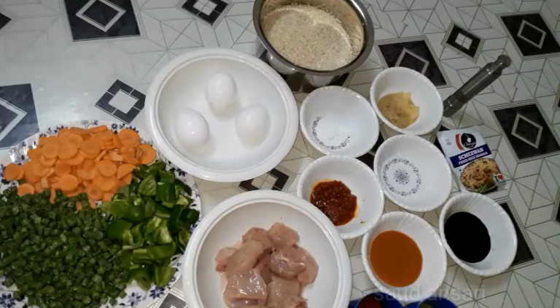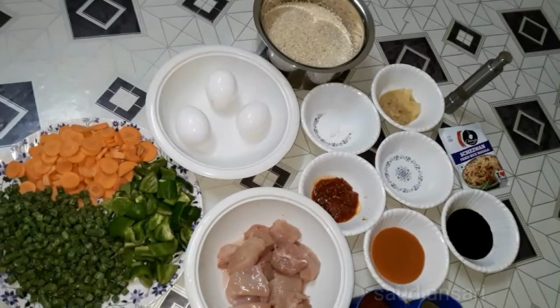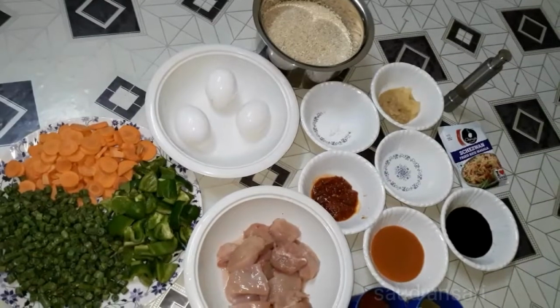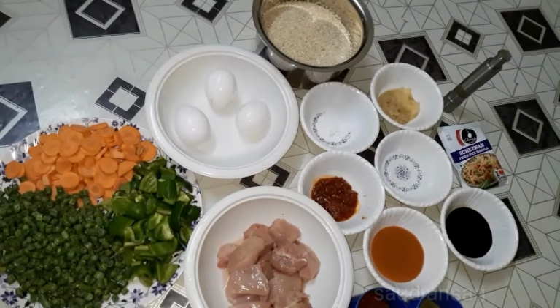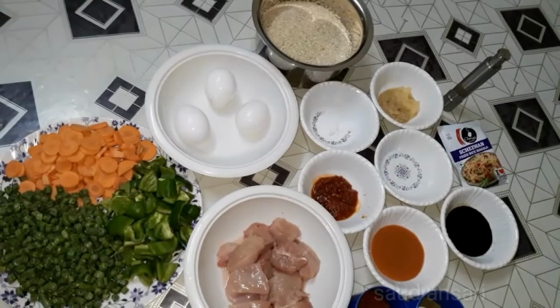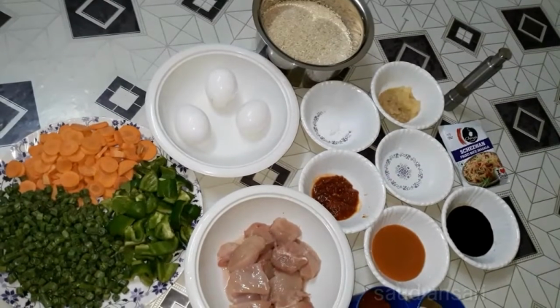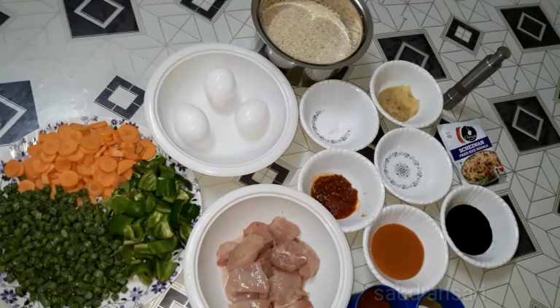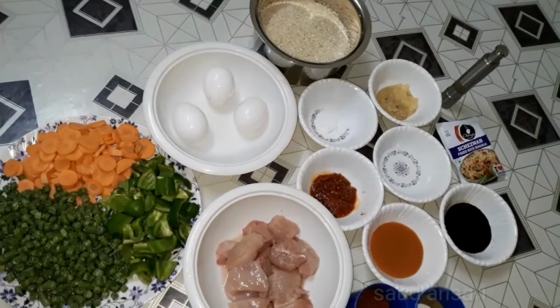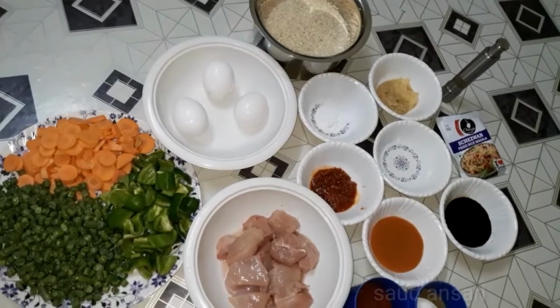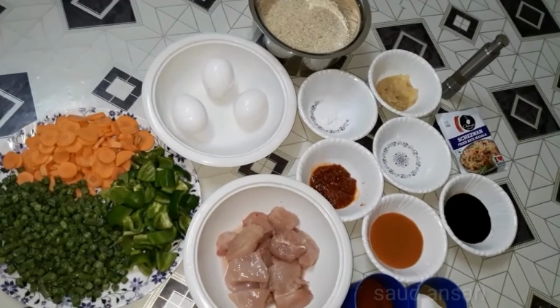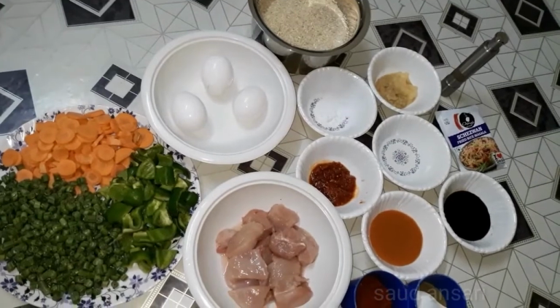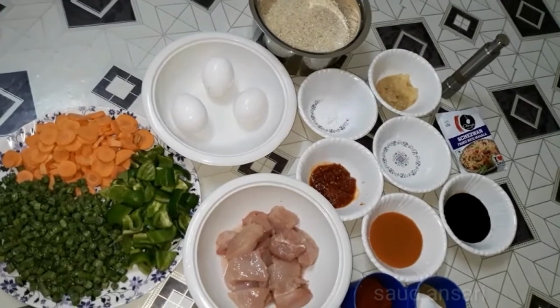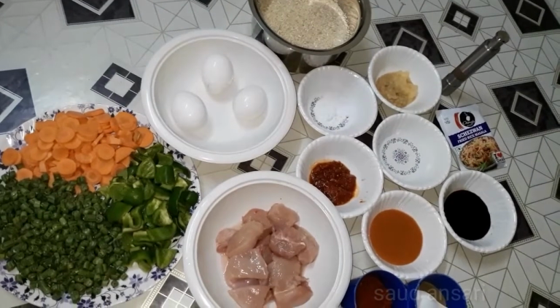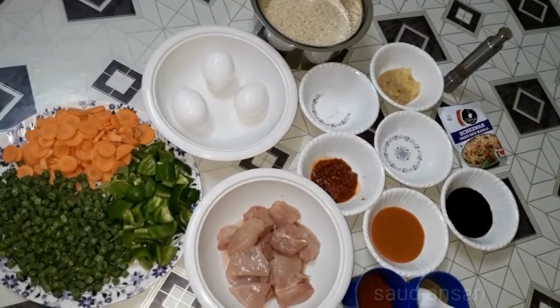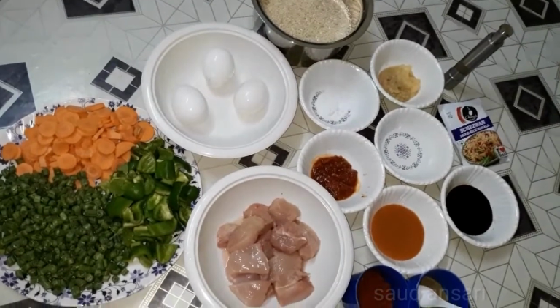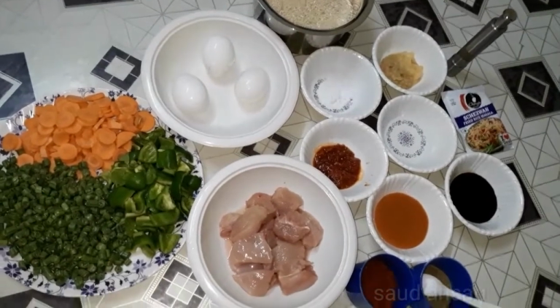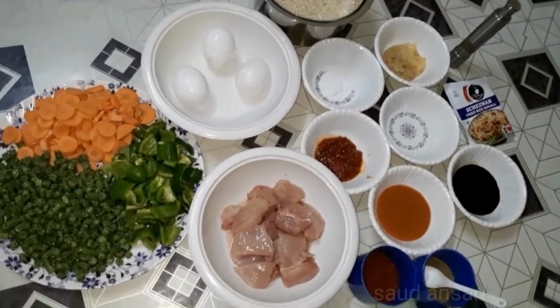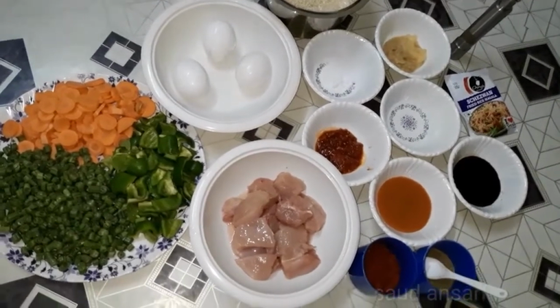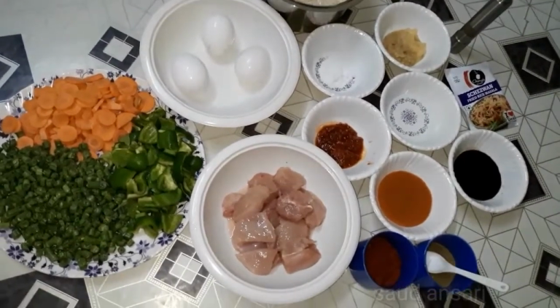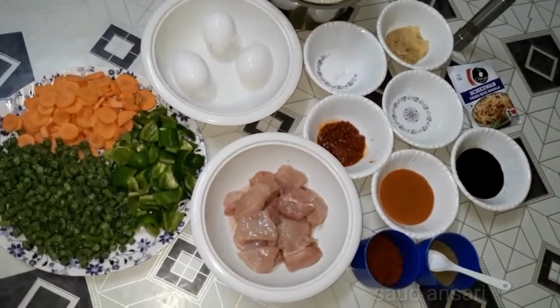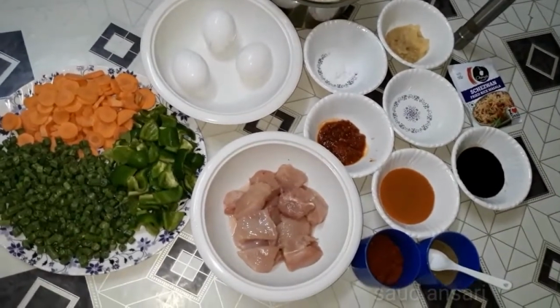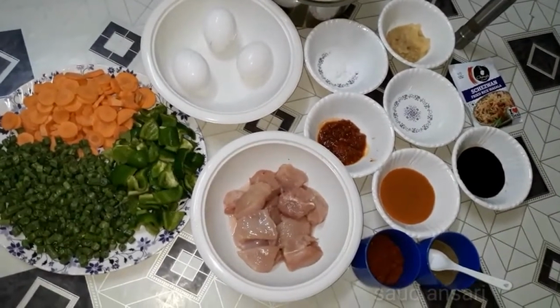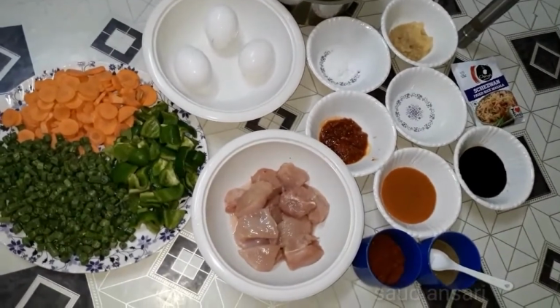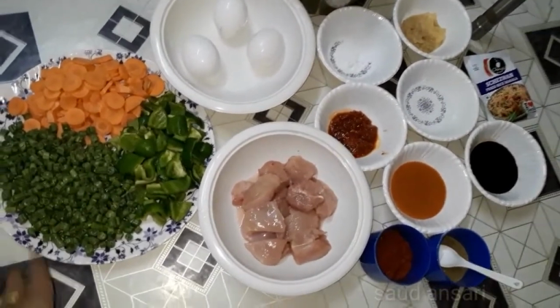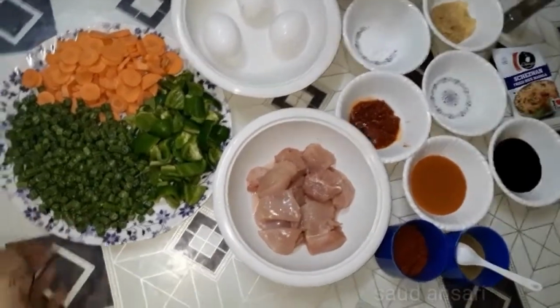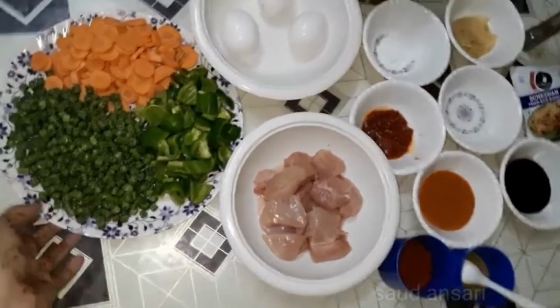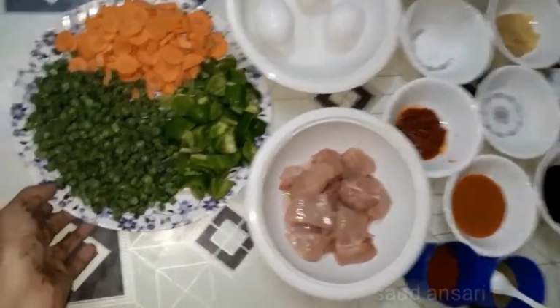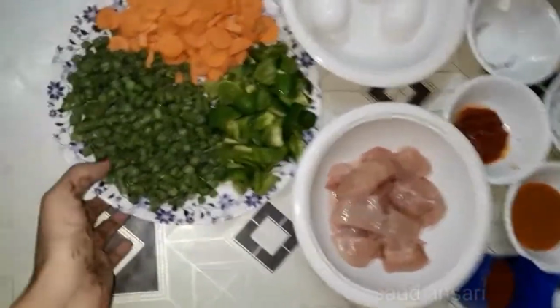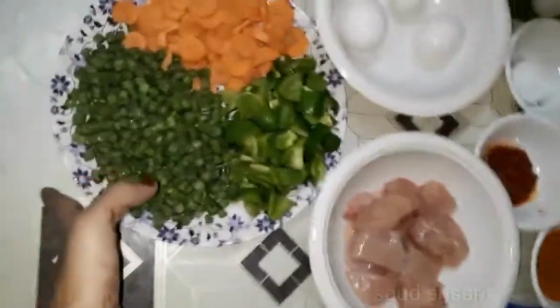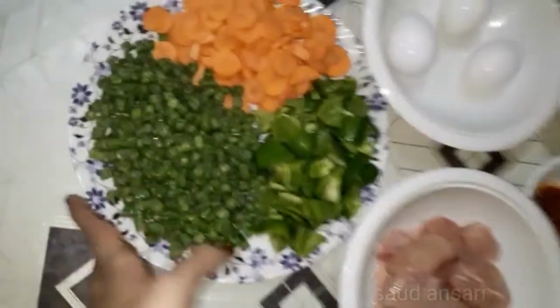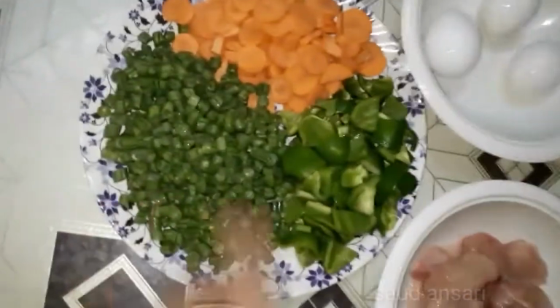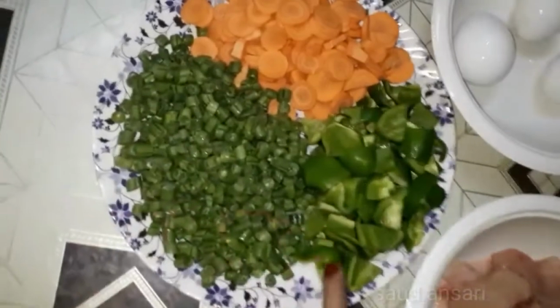Asalaamu alaykum guys, today we are going to make homemade fried rice — 3 medium sizes of fried rice.